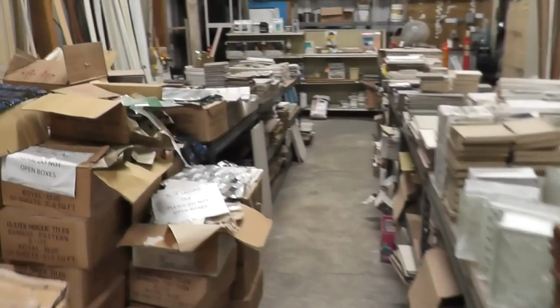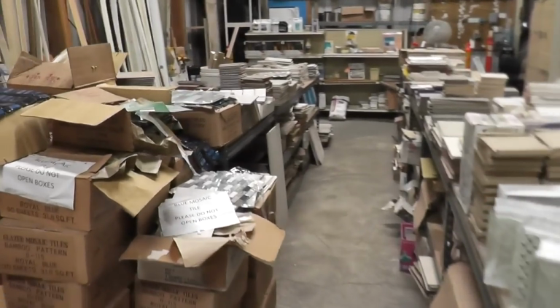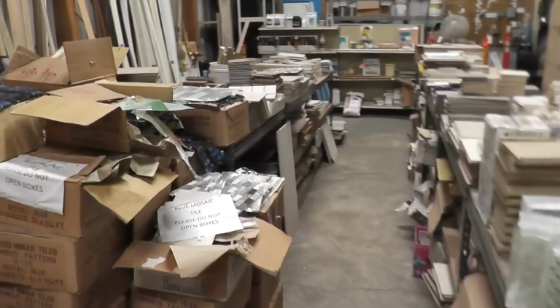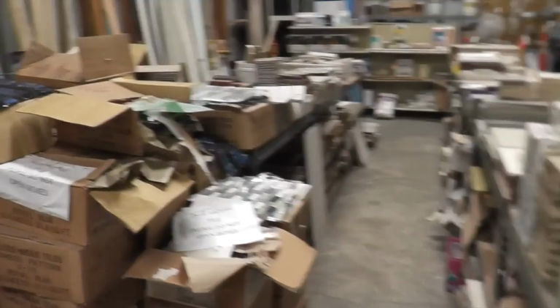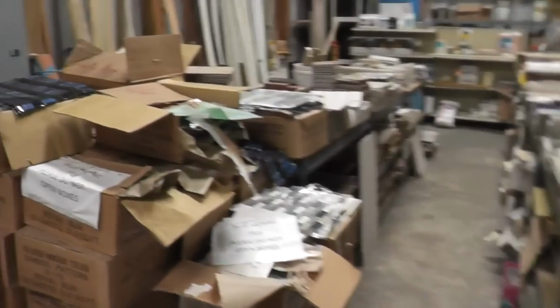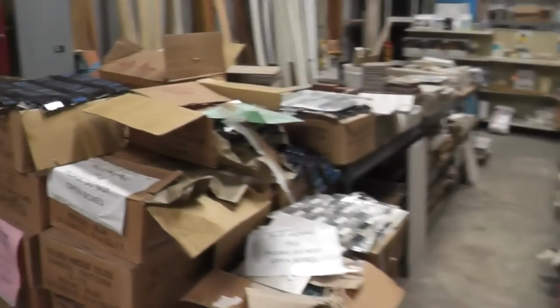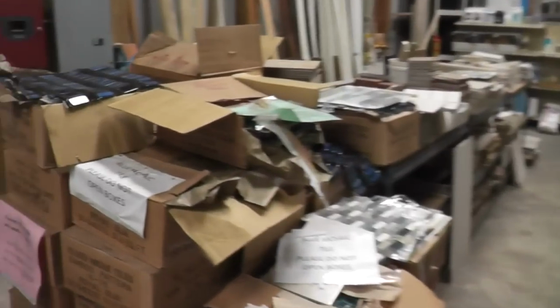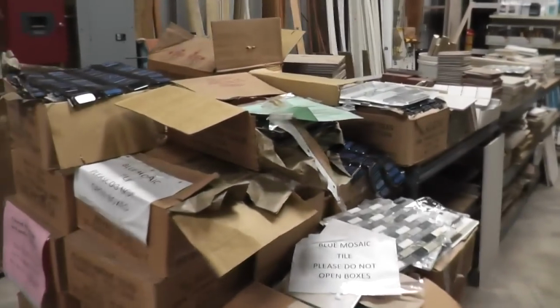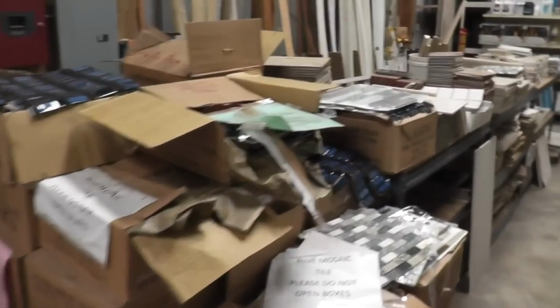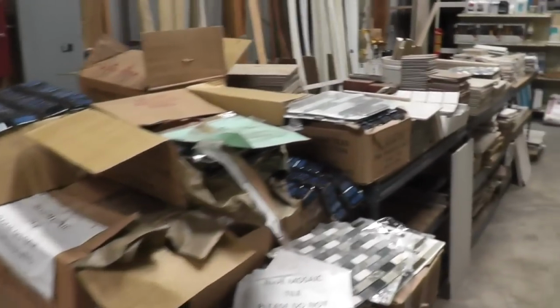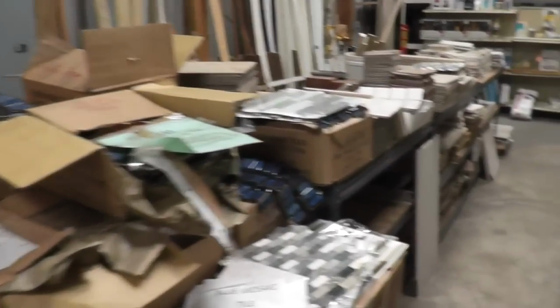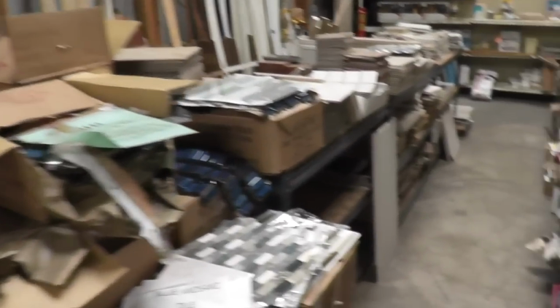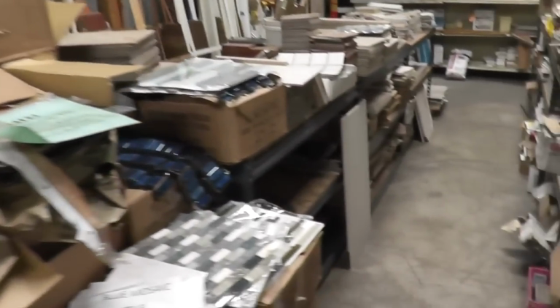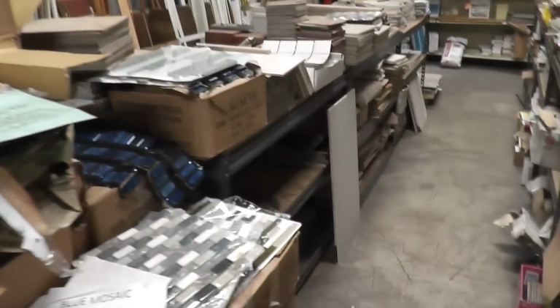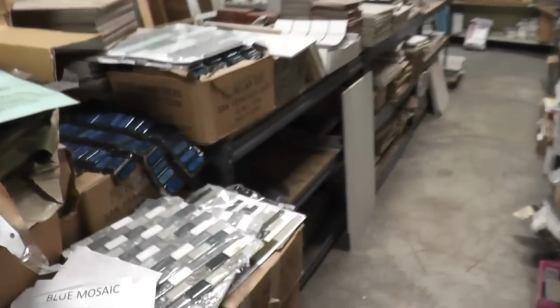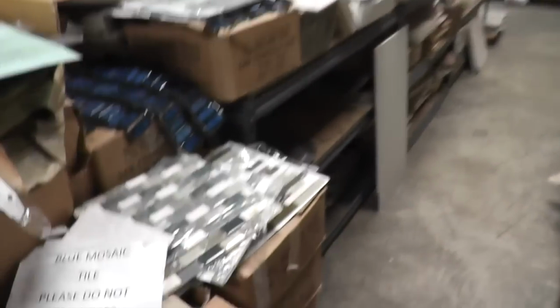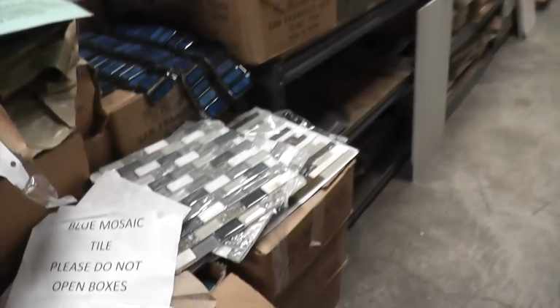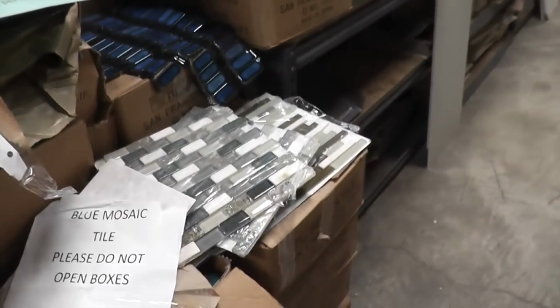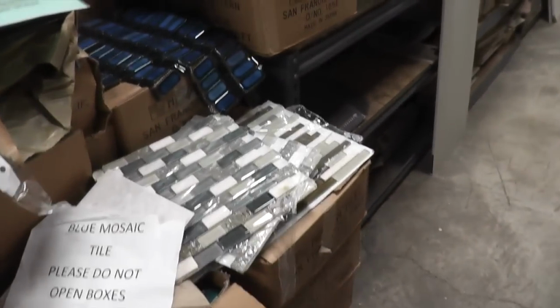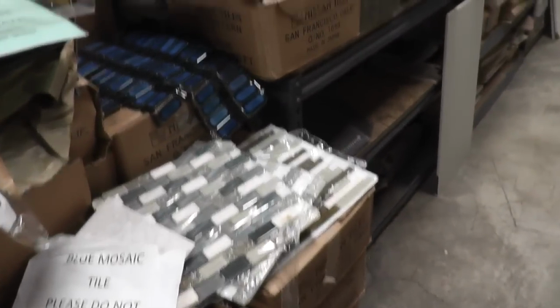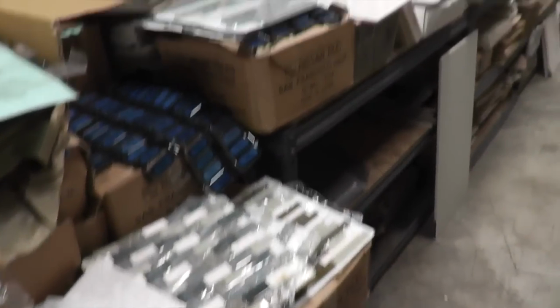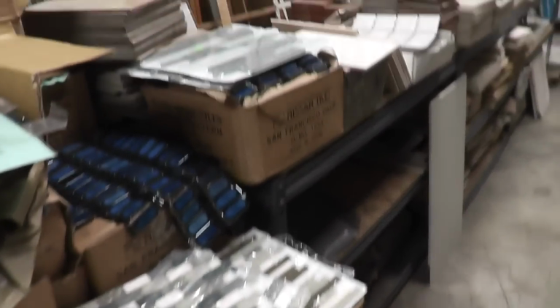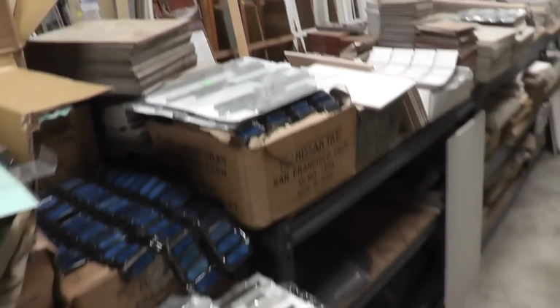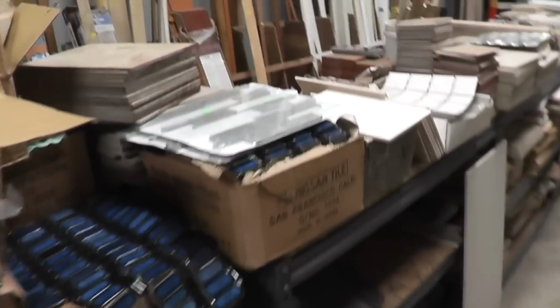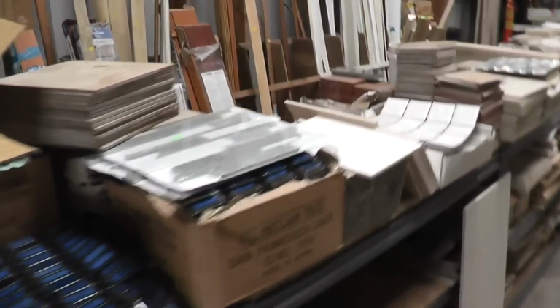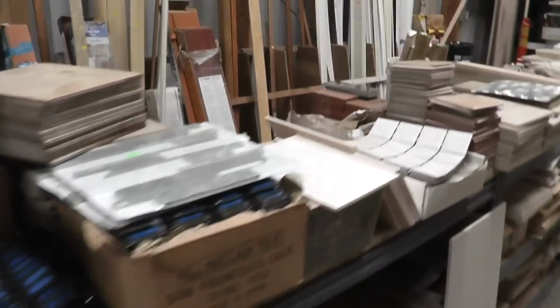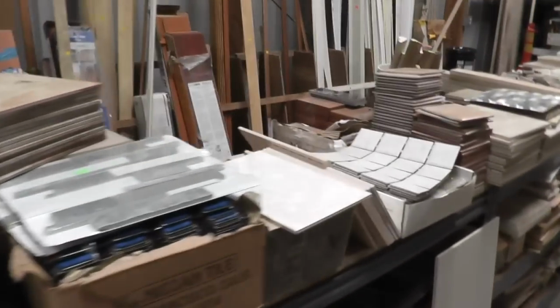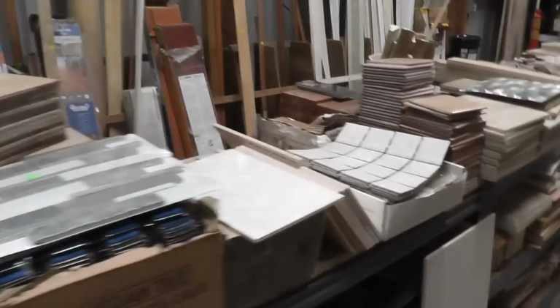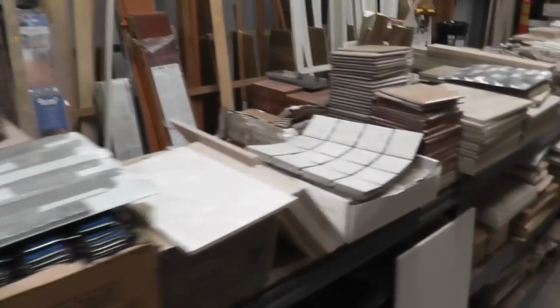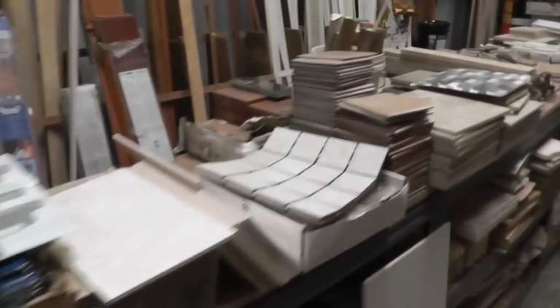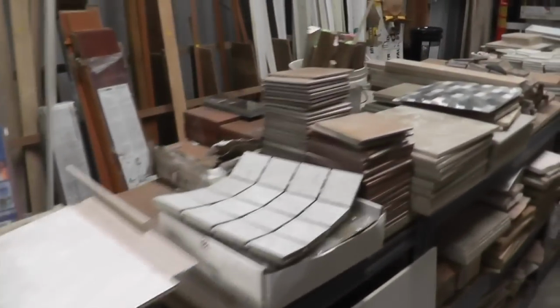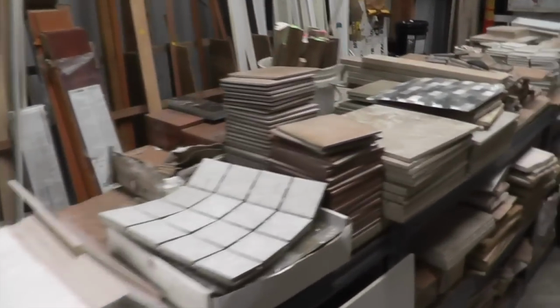We're in Habitat for Humanity. I'm looking for some items for a project I have in mind.